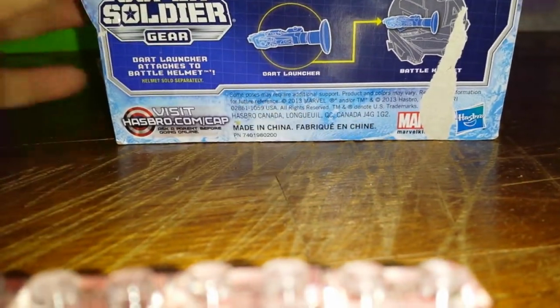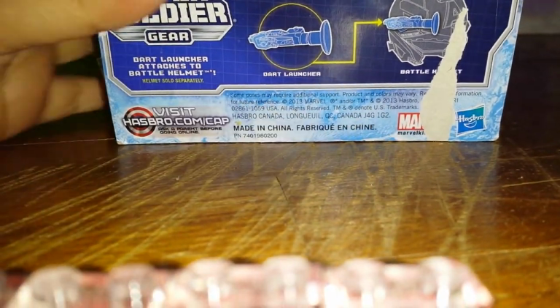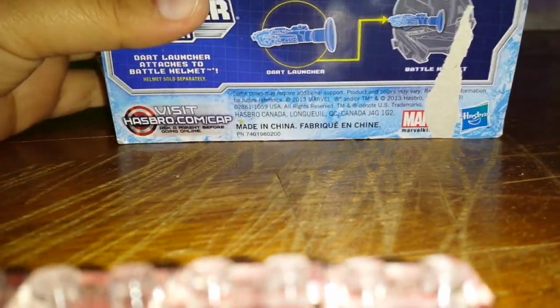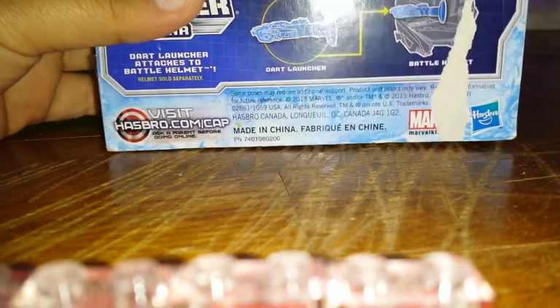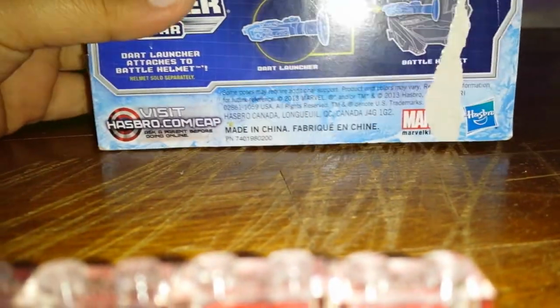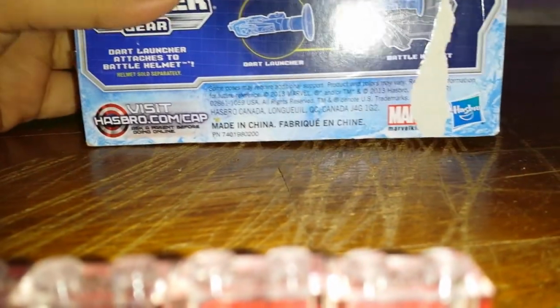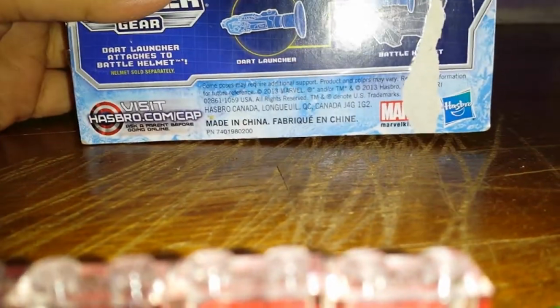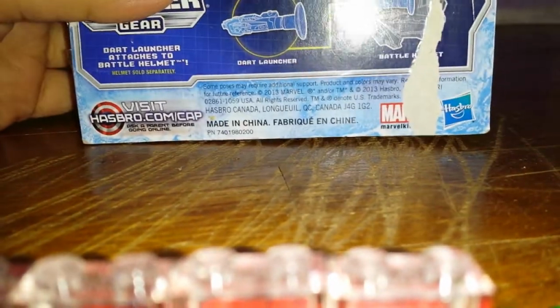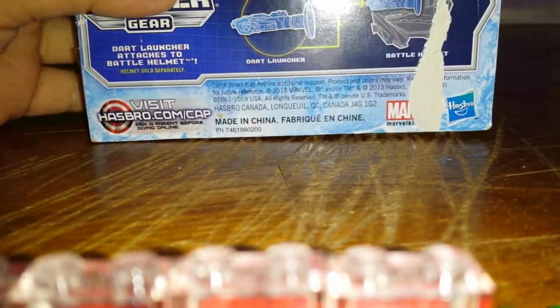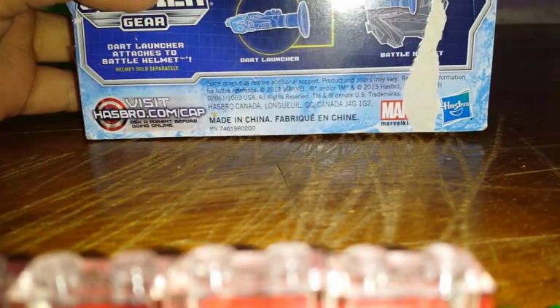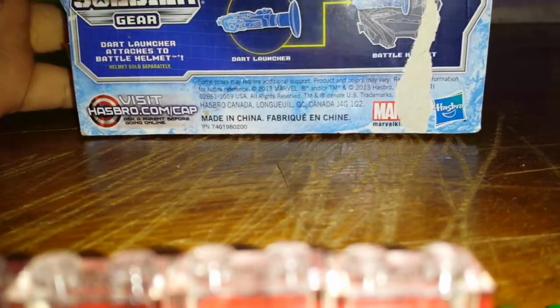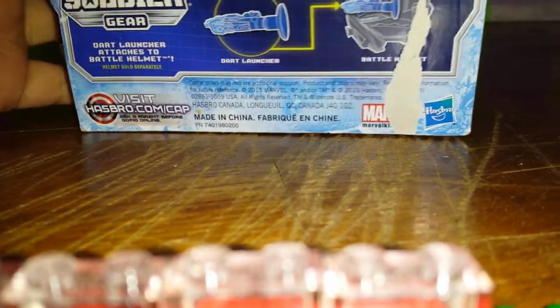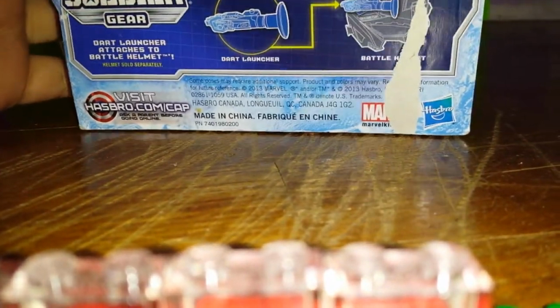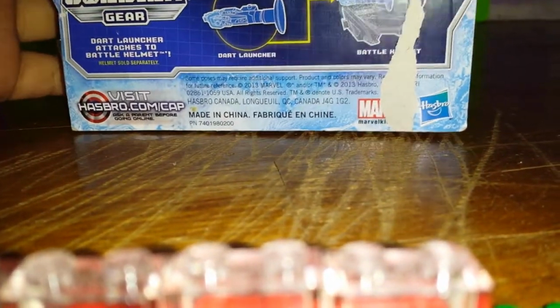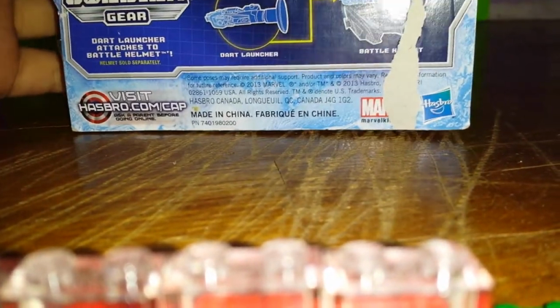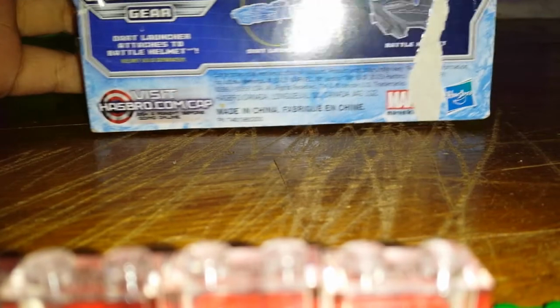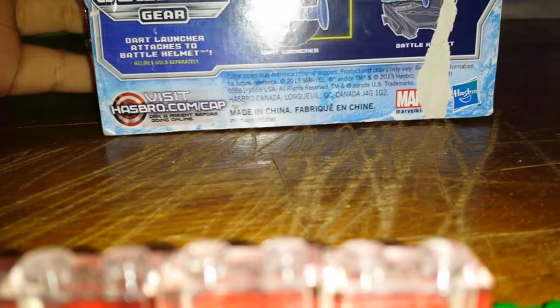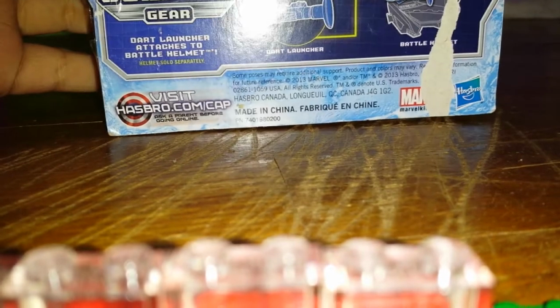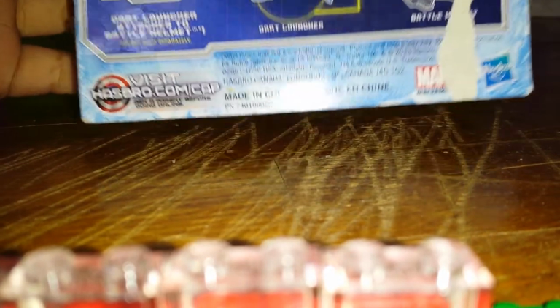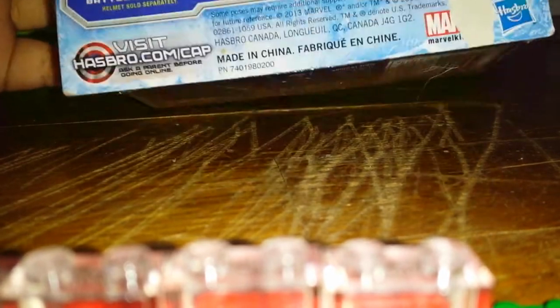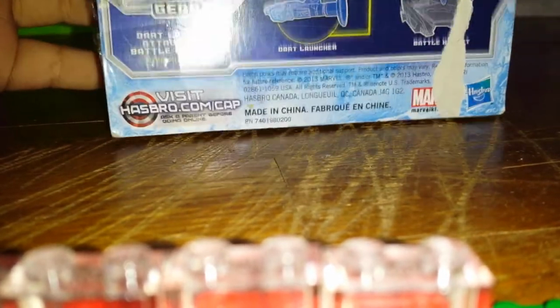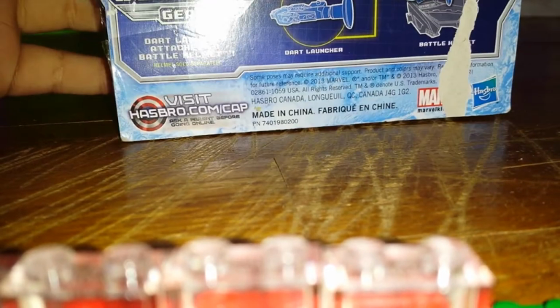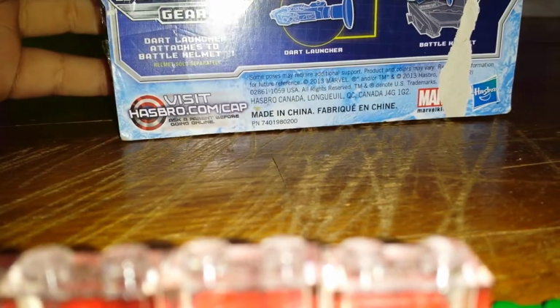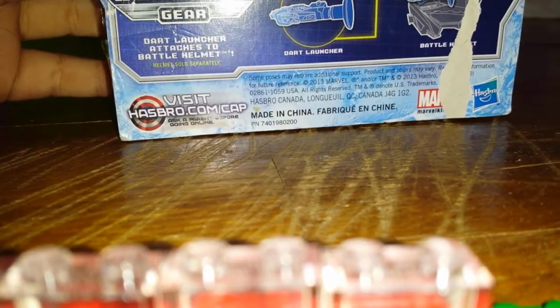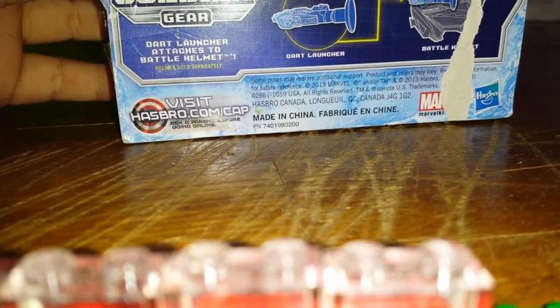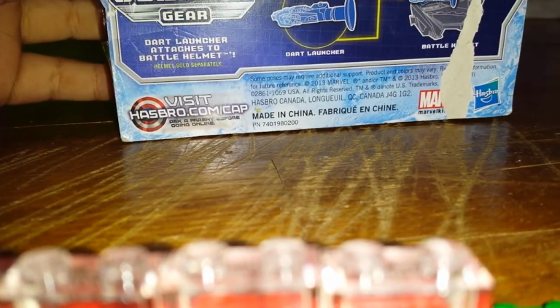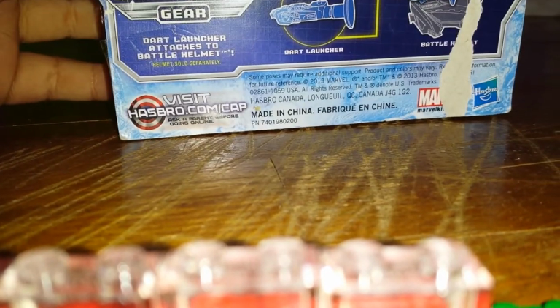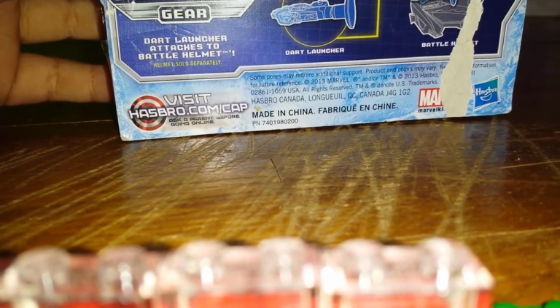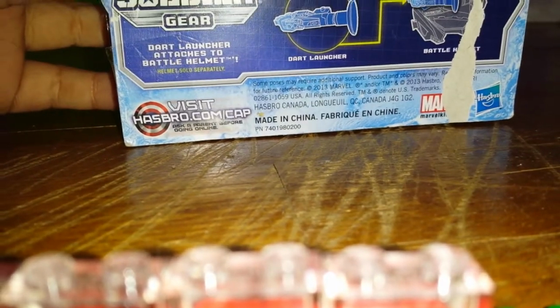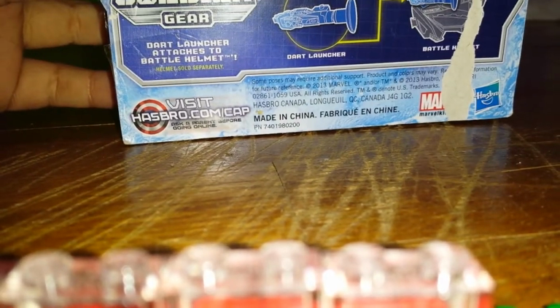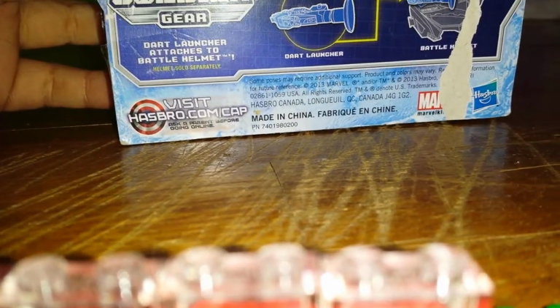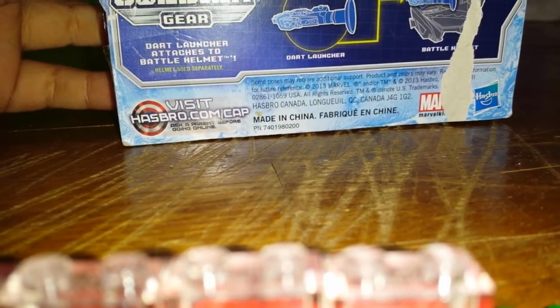It's got the same packaging as all the other ones, just they have a different picture on the back. So there it is. You can connect the dart gun onto the helmet, which is already out in stores — I saw it. I'm going to move forward in the video, have the box out of the way, and tell you guys what I think about it.